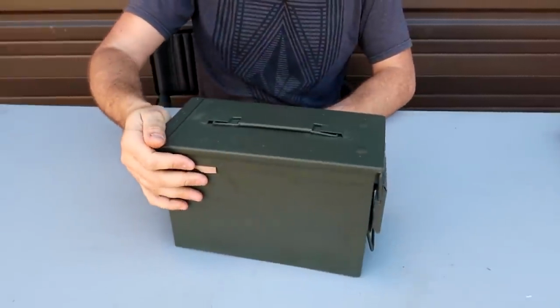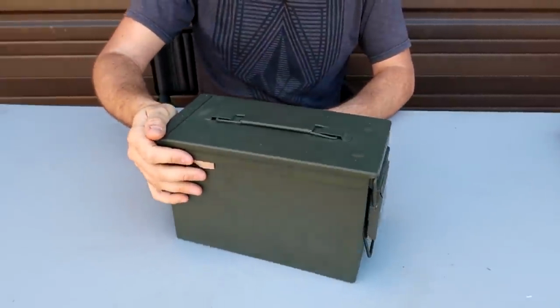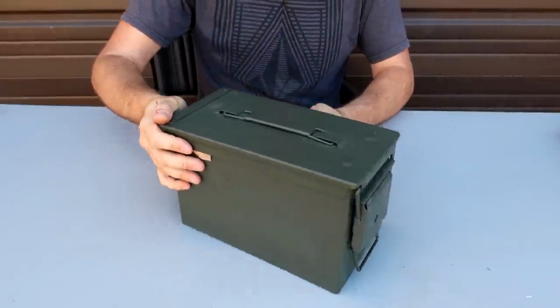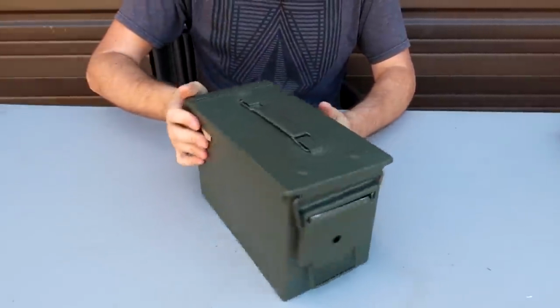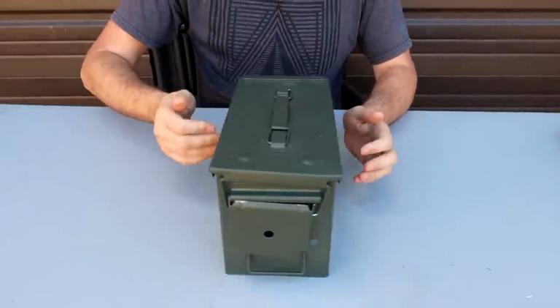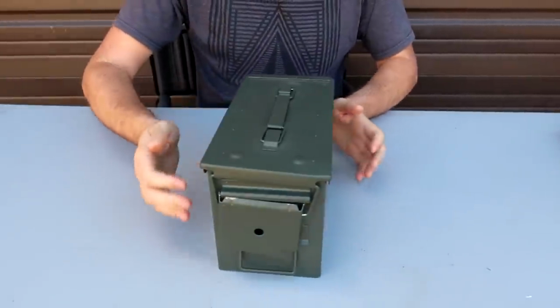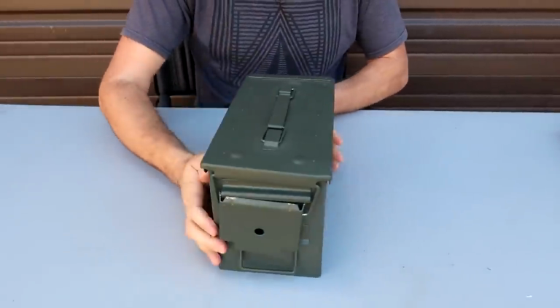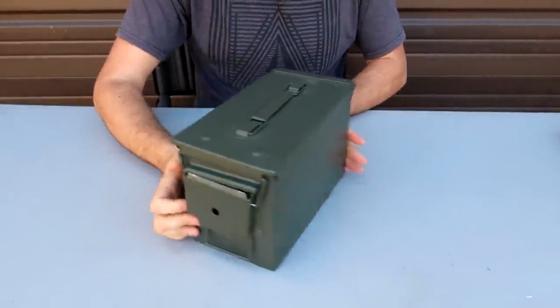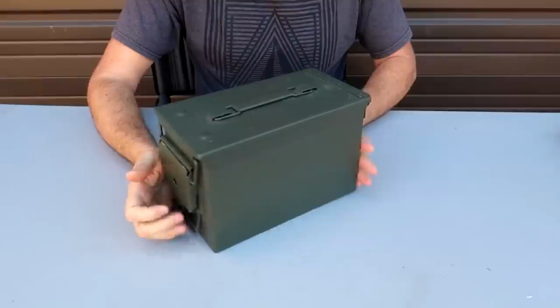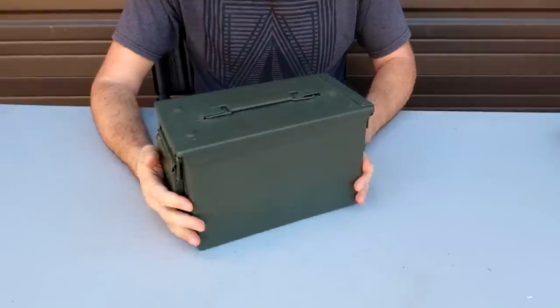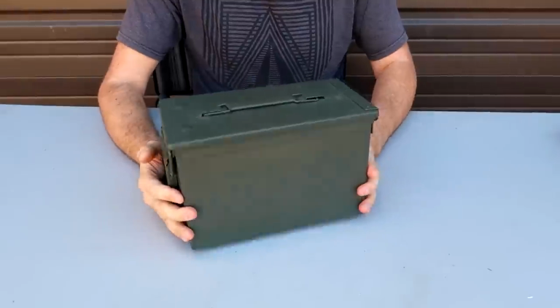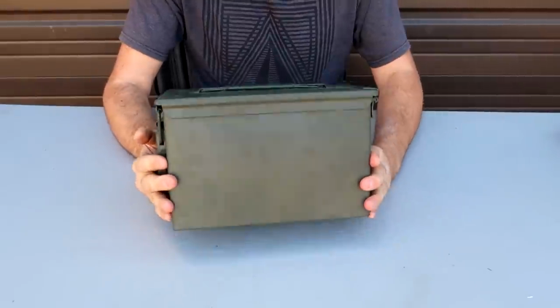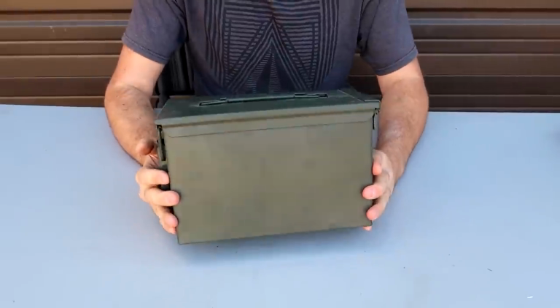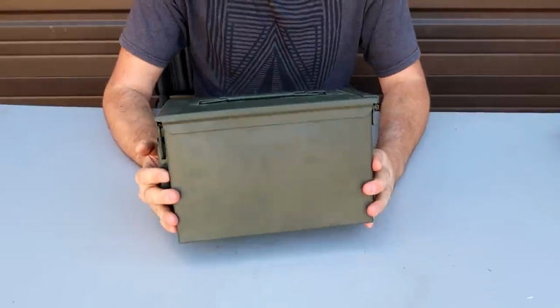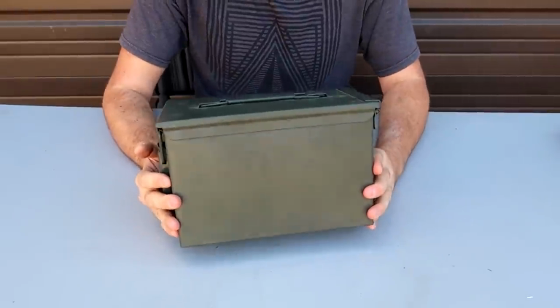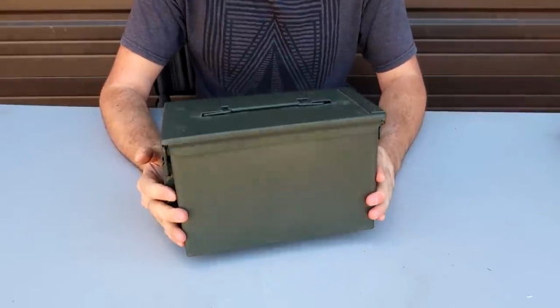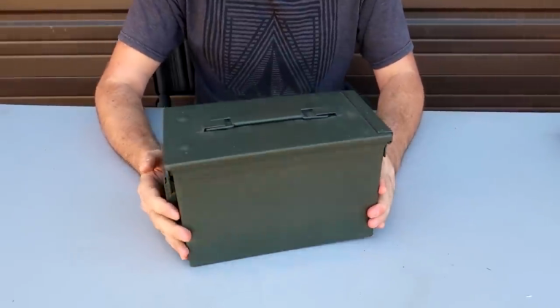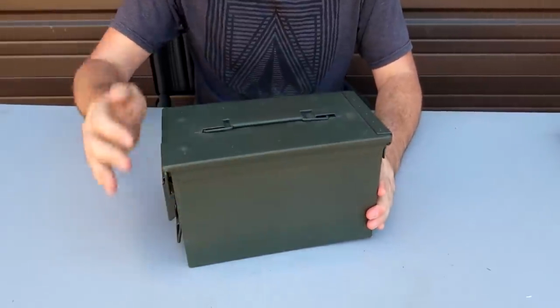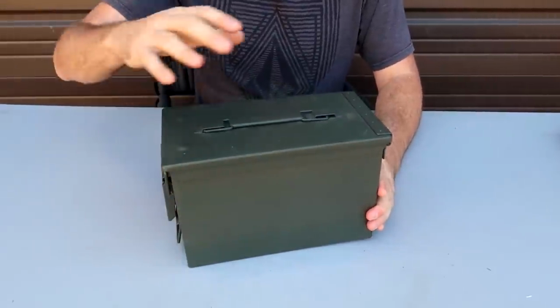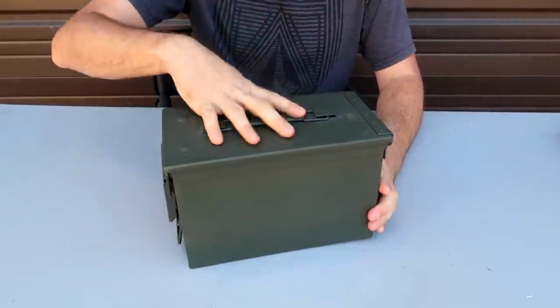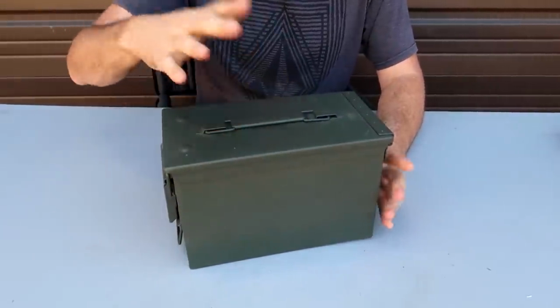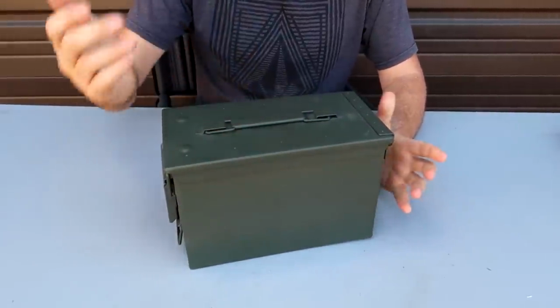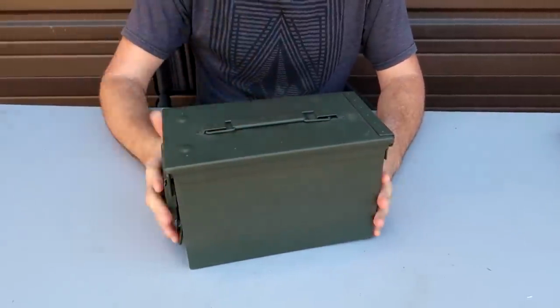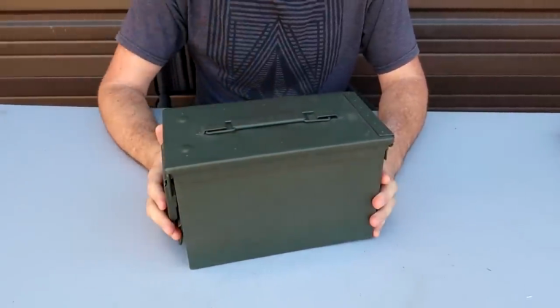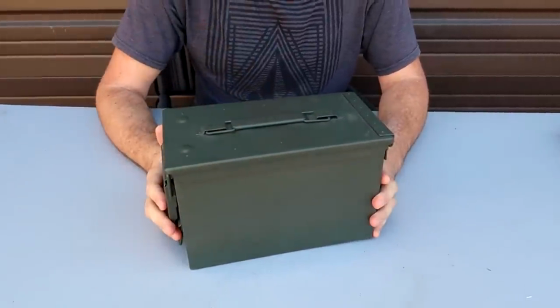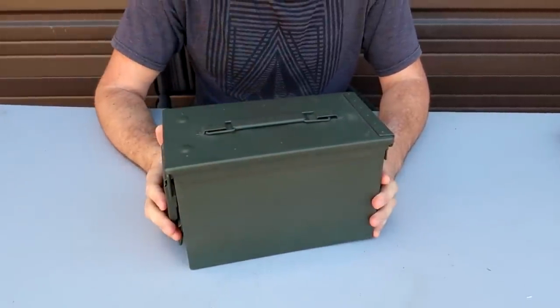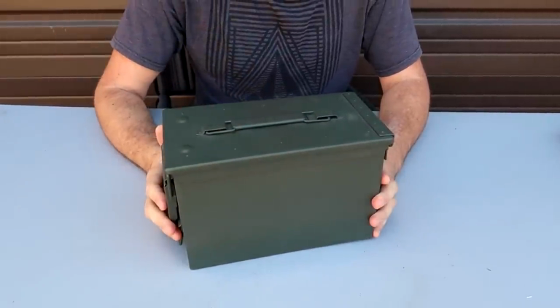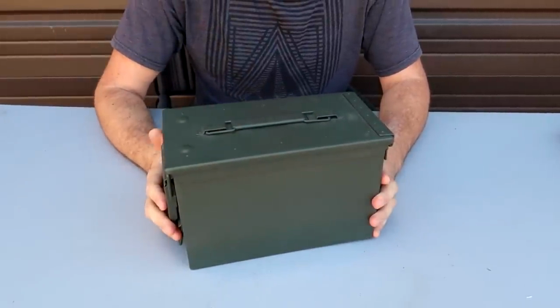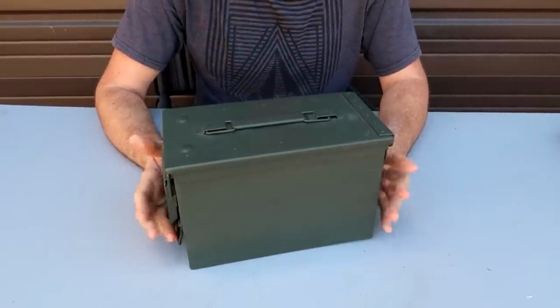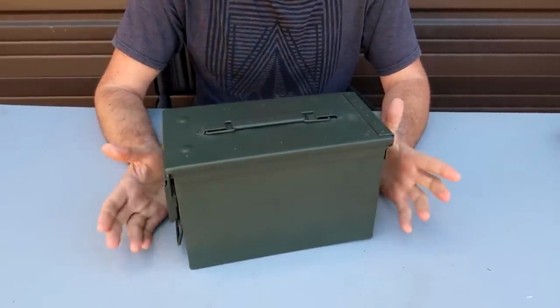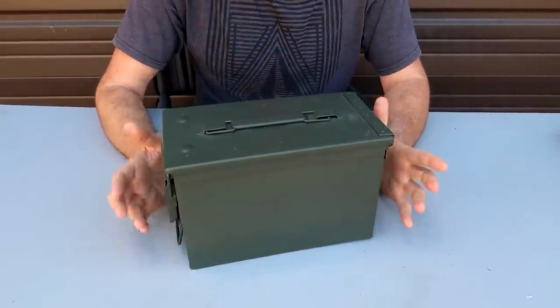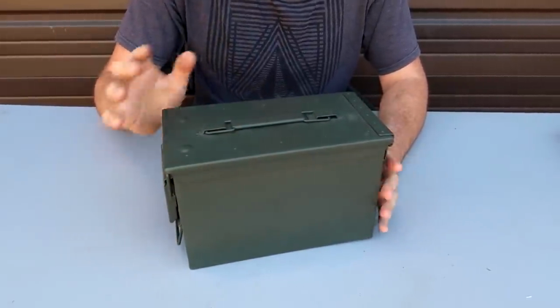Hopefully you guys enjoyed this video. Let me know if you want to see different sizes of survival kits in different containers.